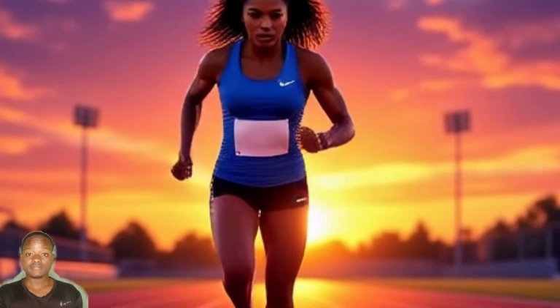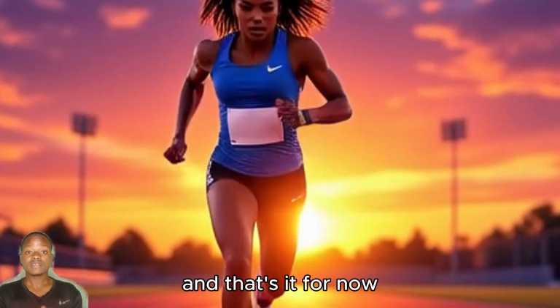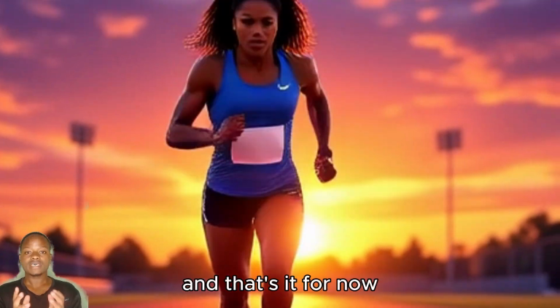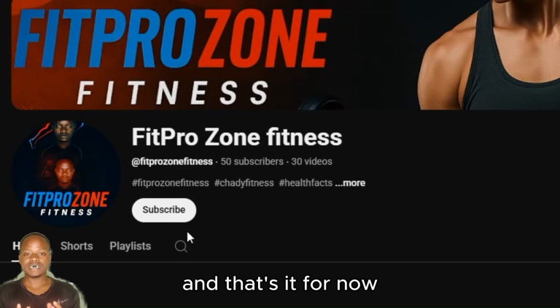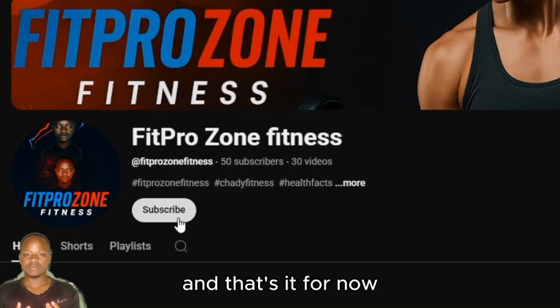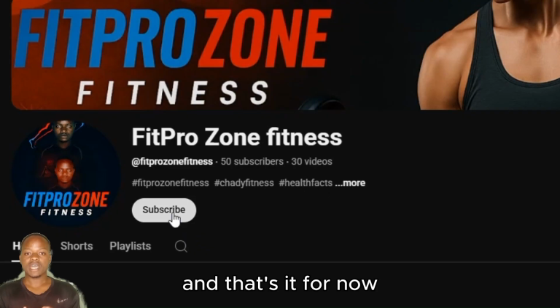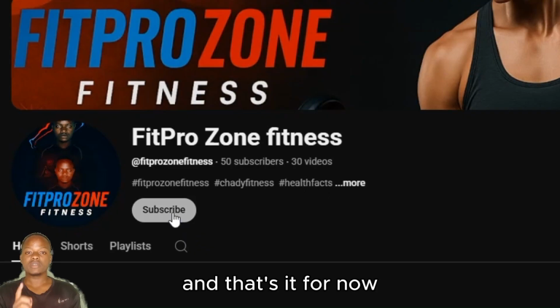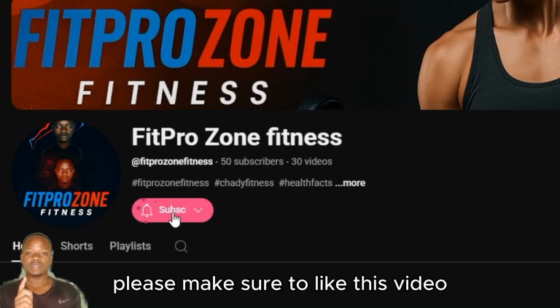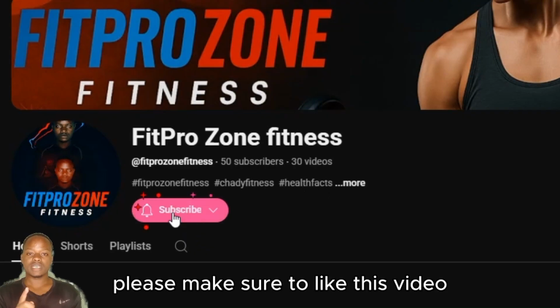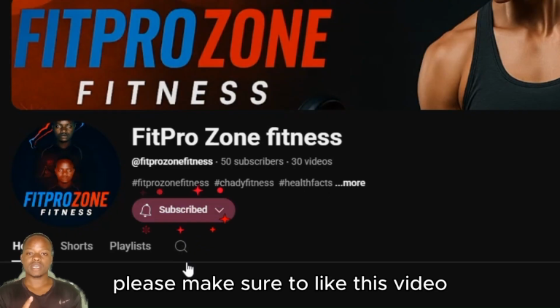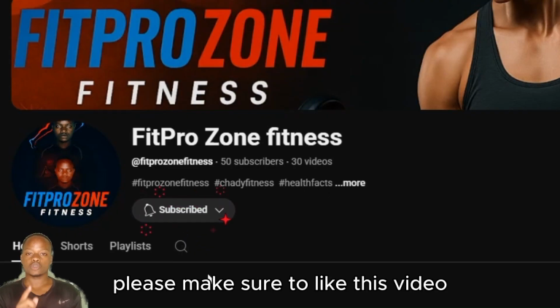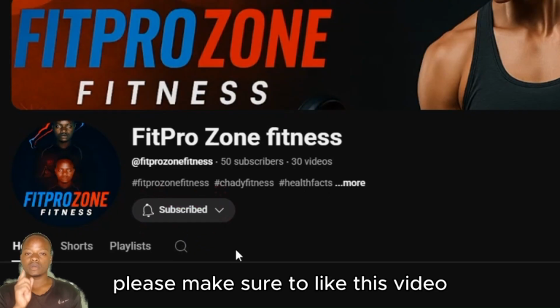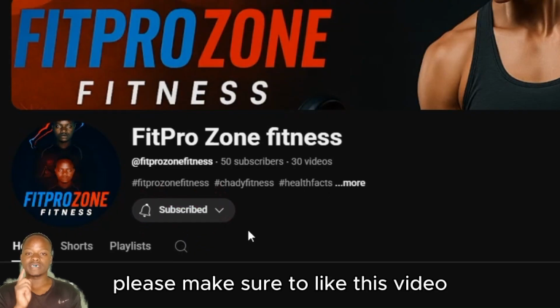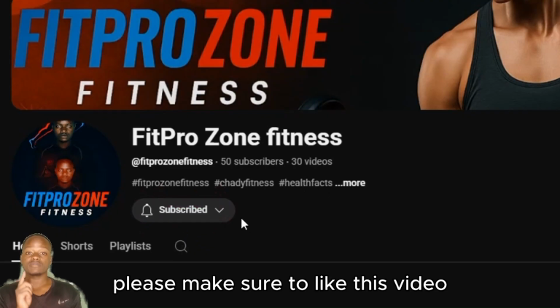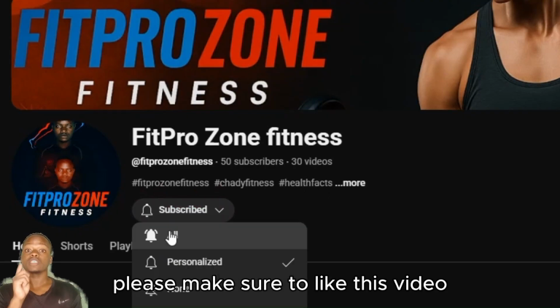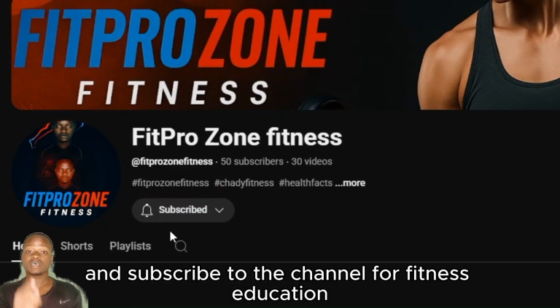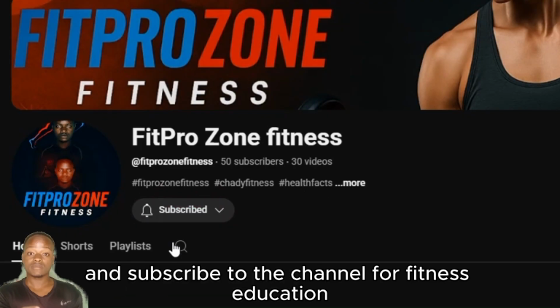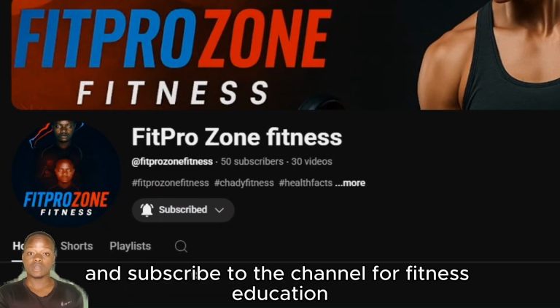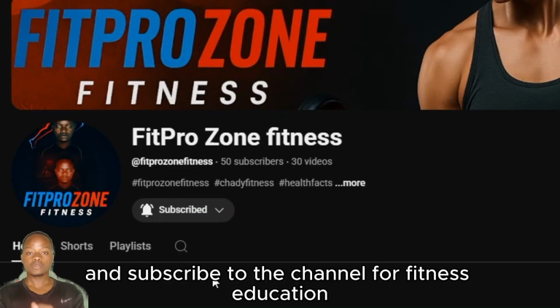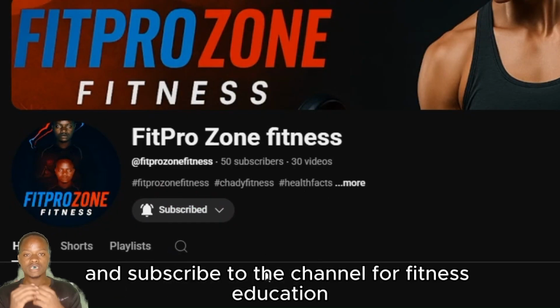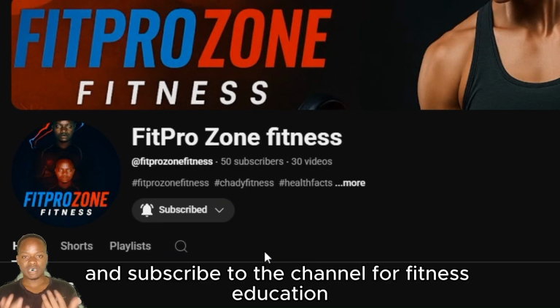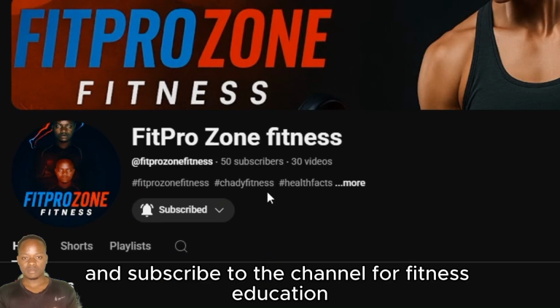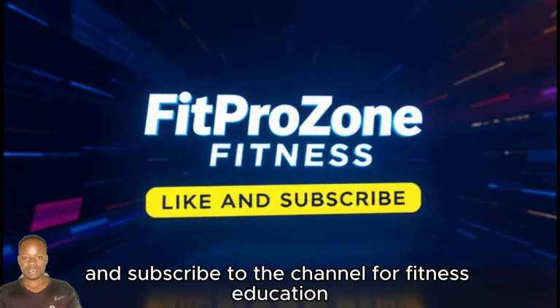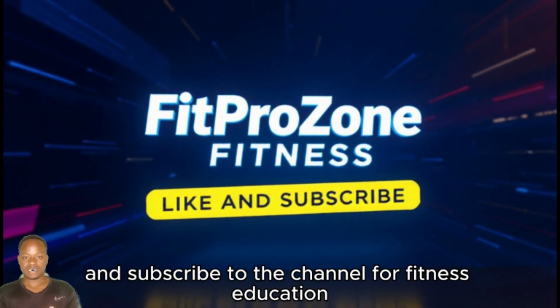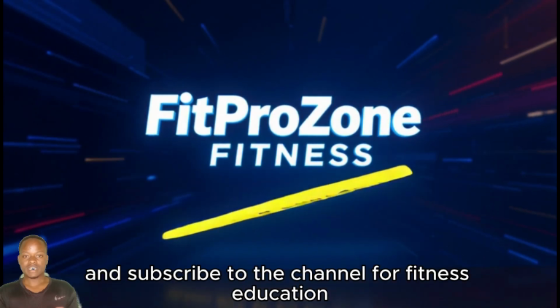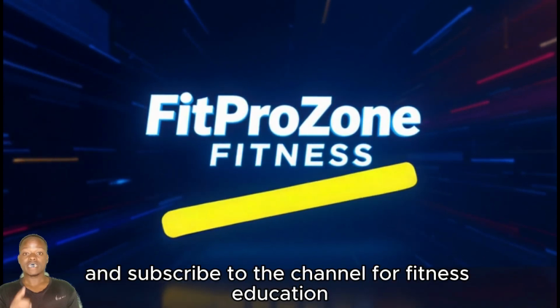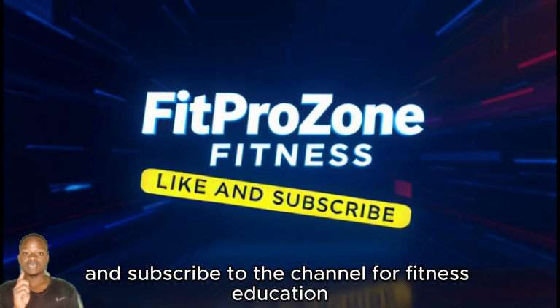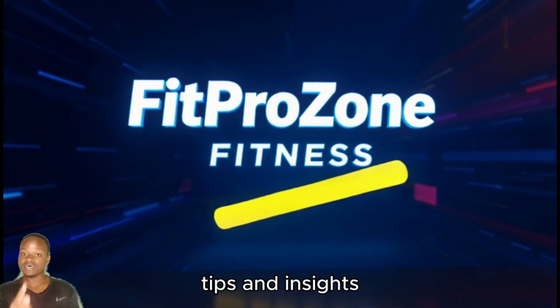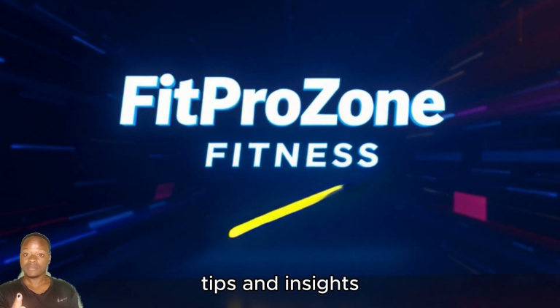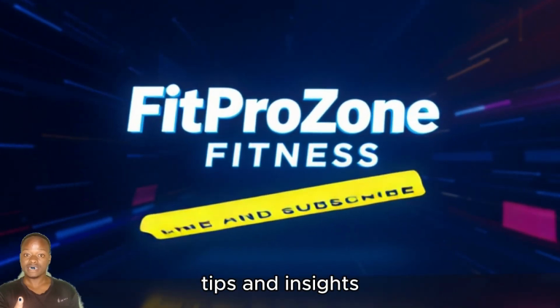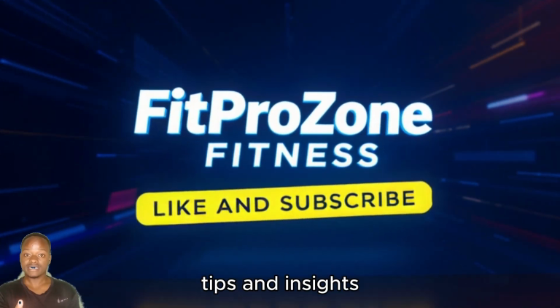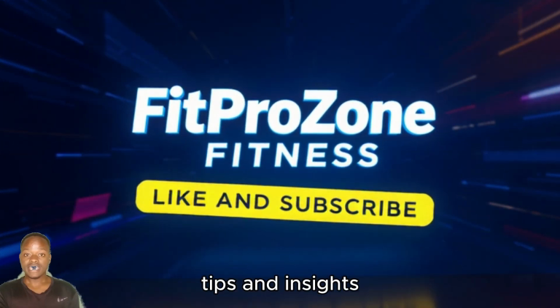And that's it for now. Please make sure to like this video and subscribe to the channel for fitness education, tips, and insights.